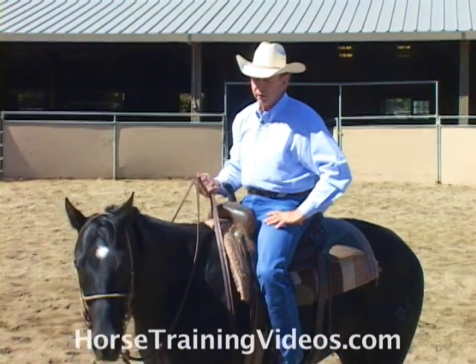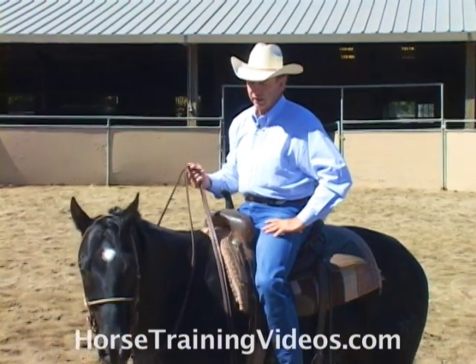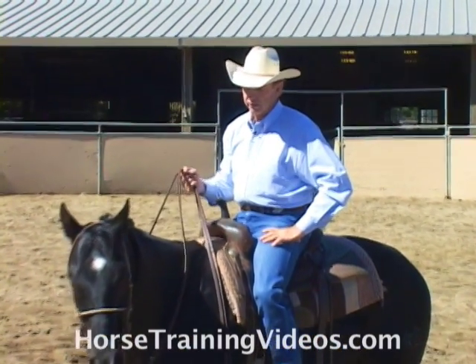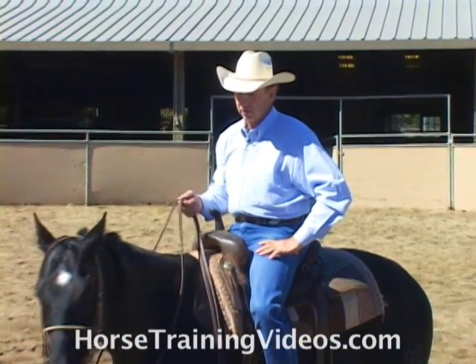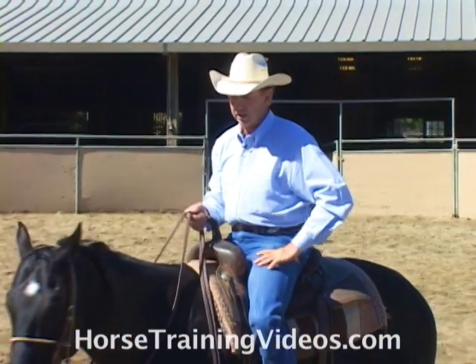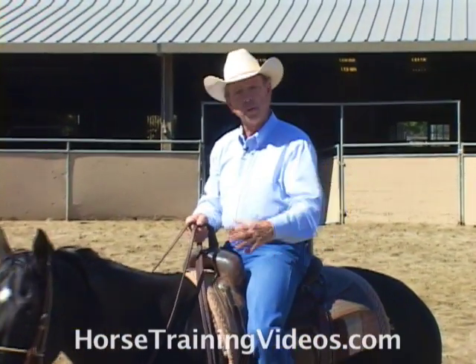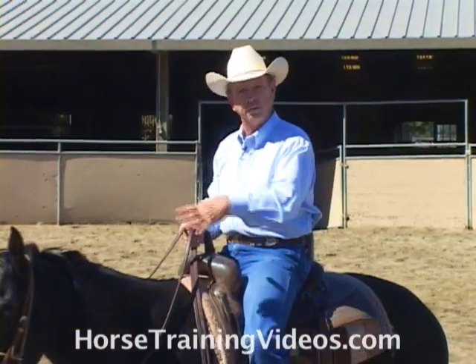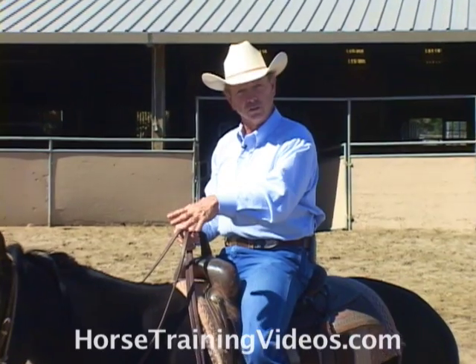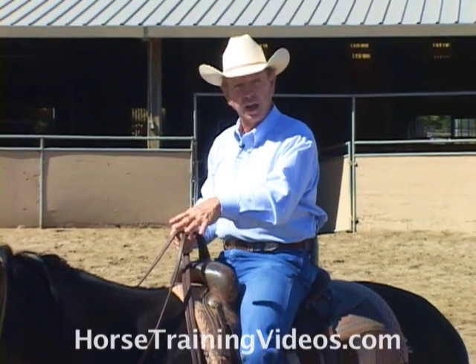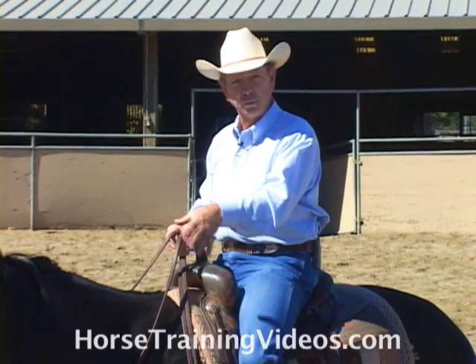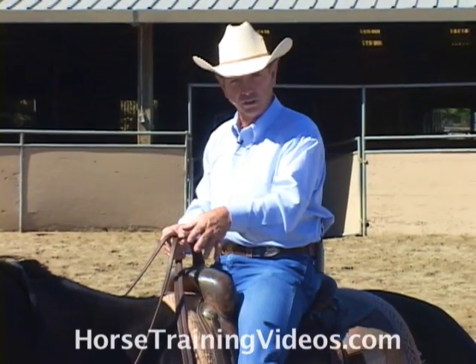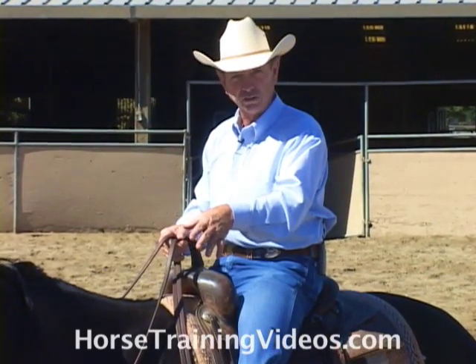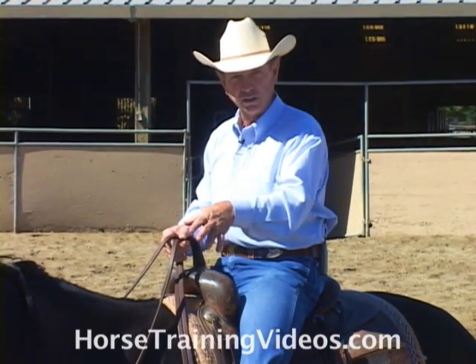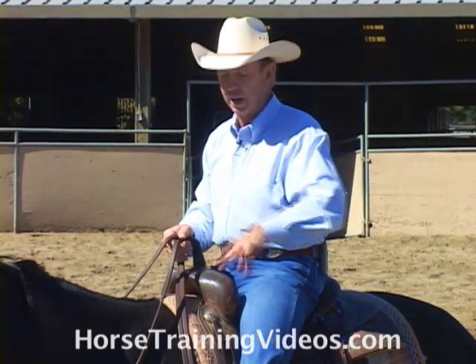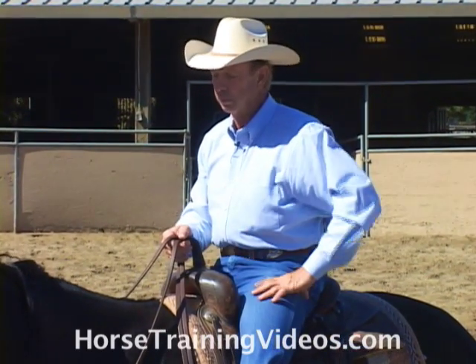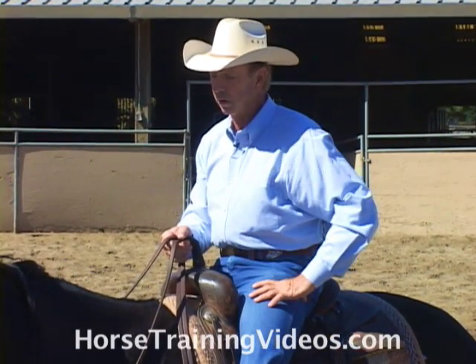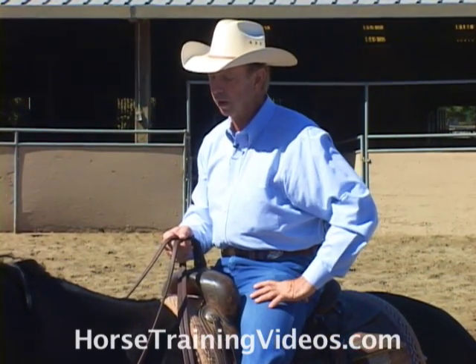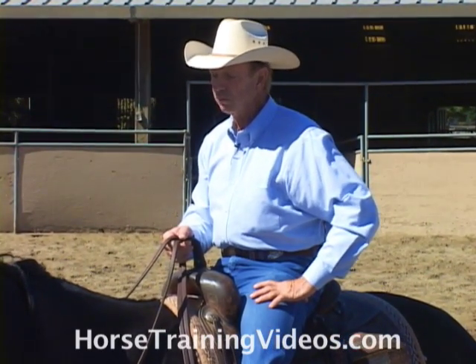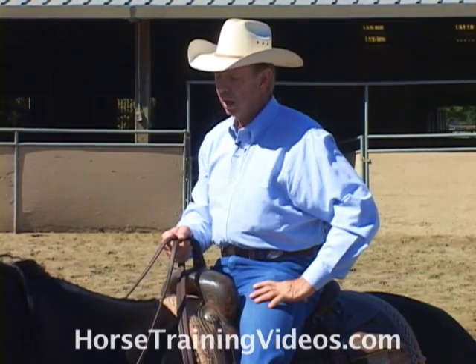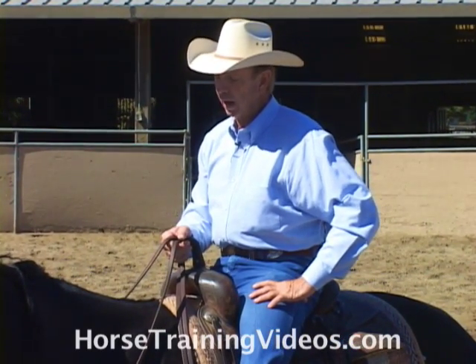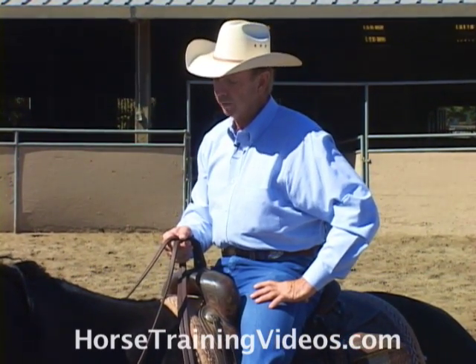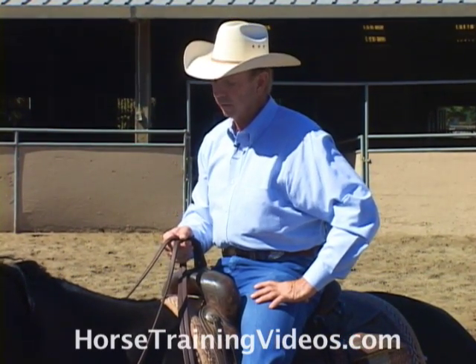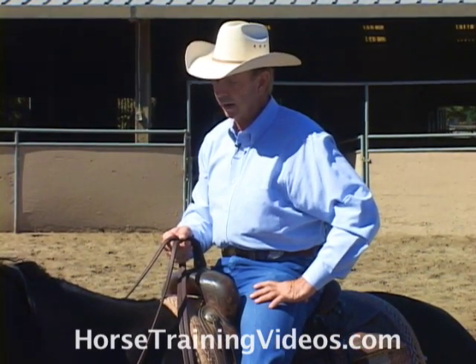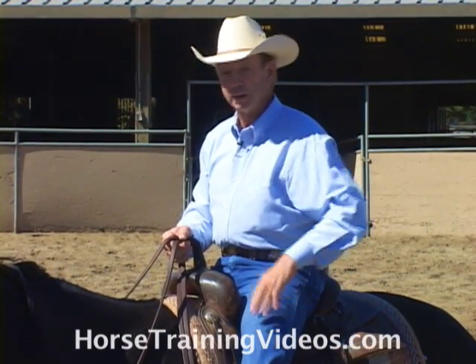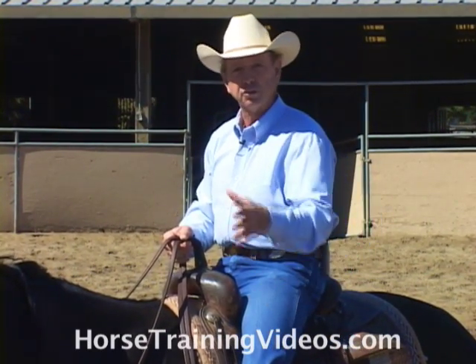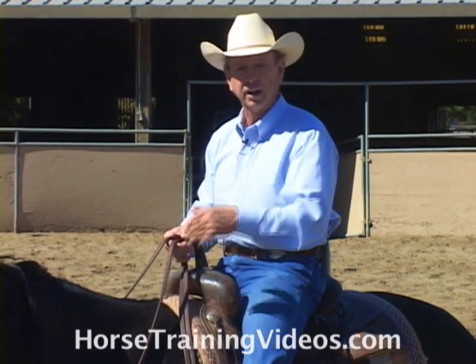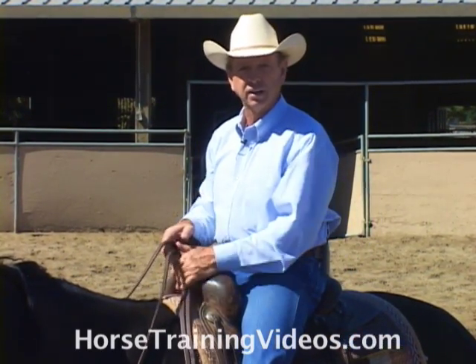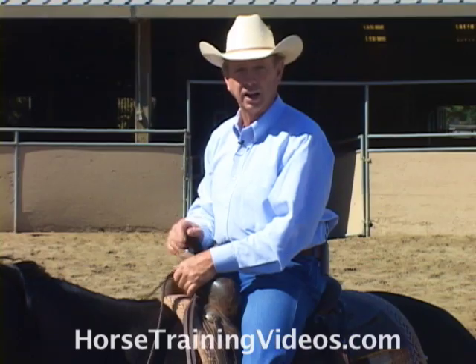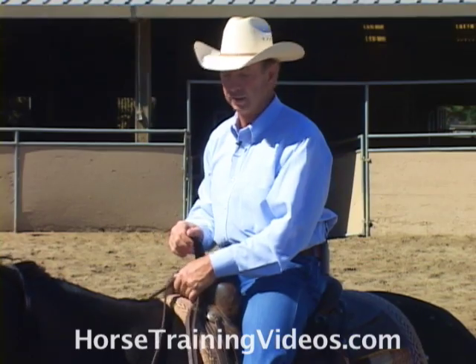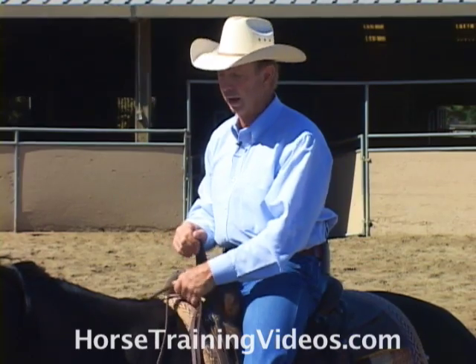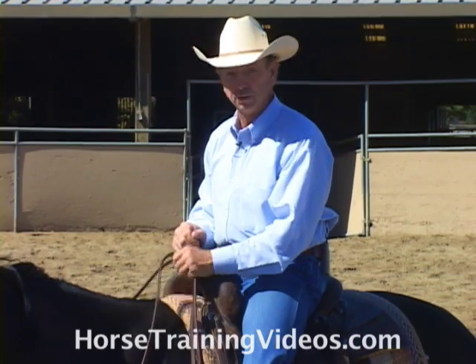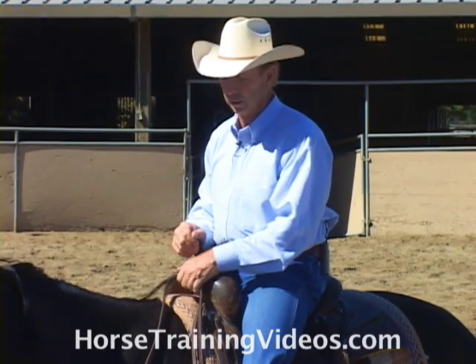I'll step off and show you how we adjust this and how we put it on, and then I'll demonstrate how to use it.